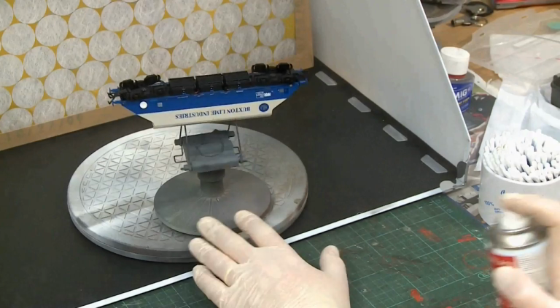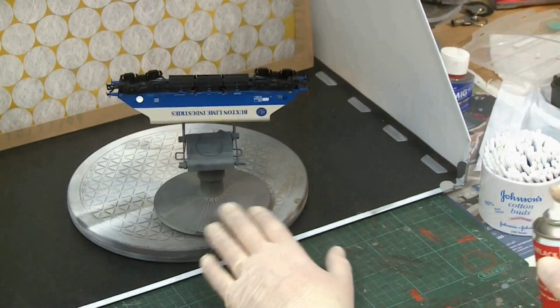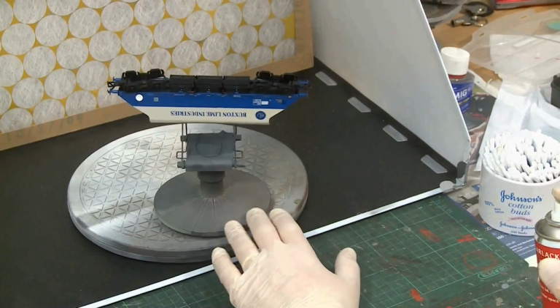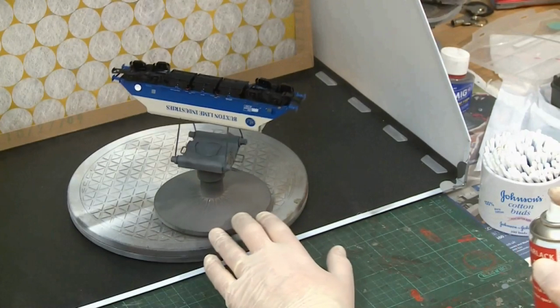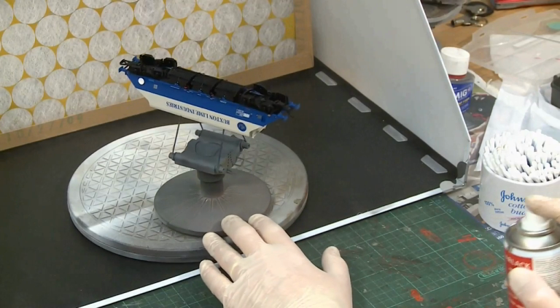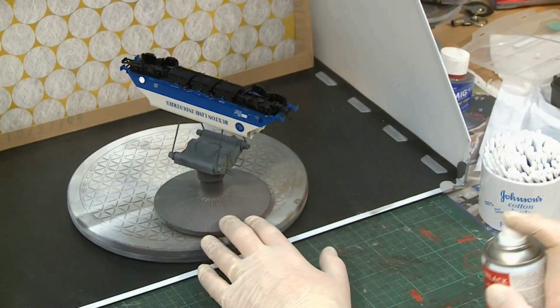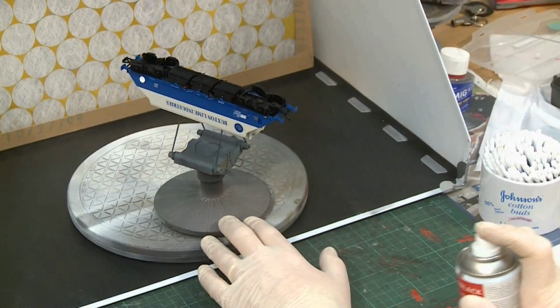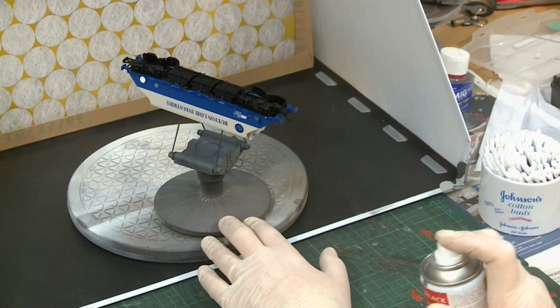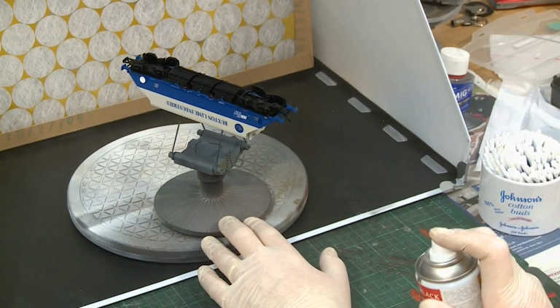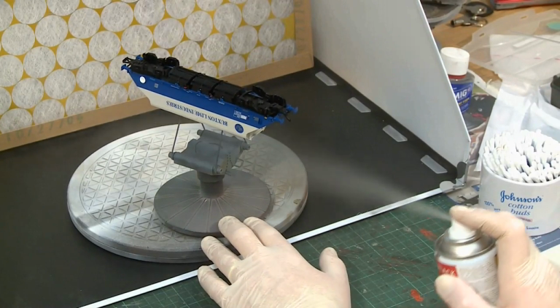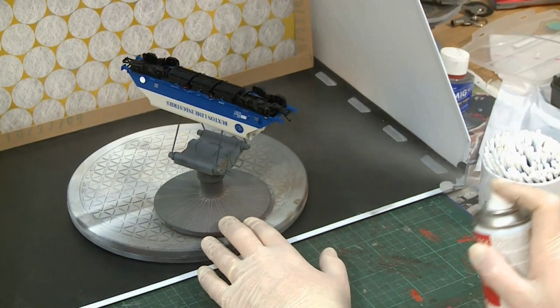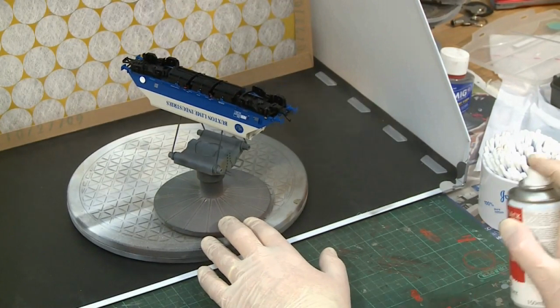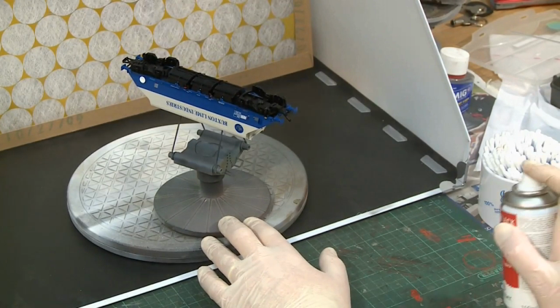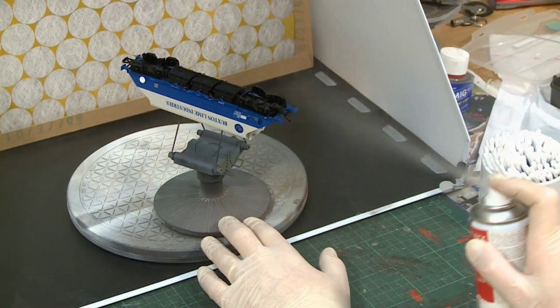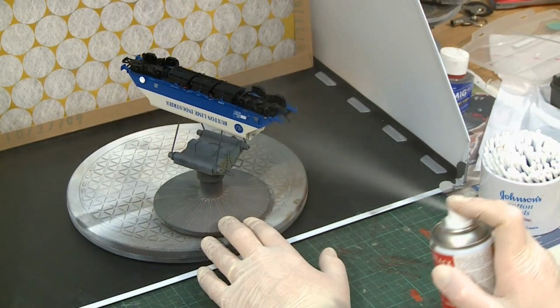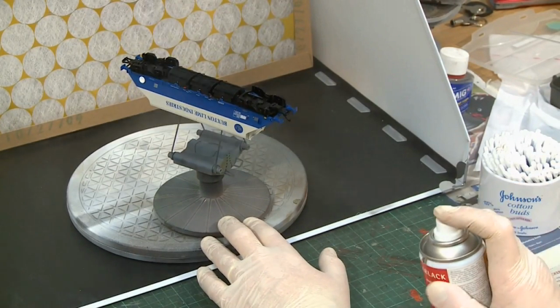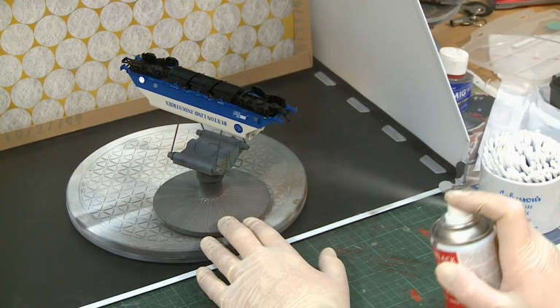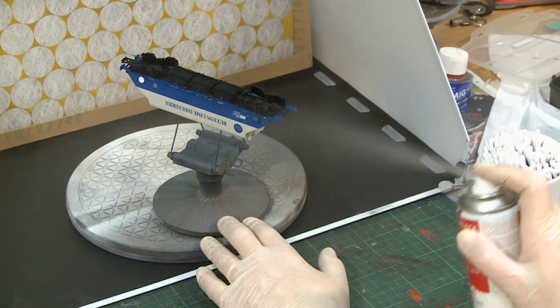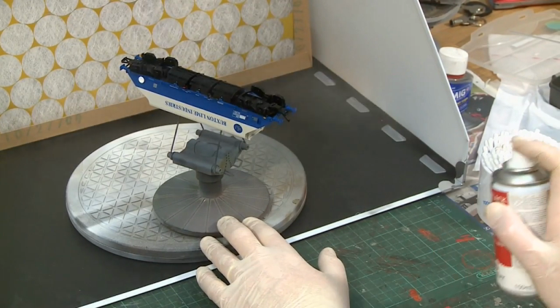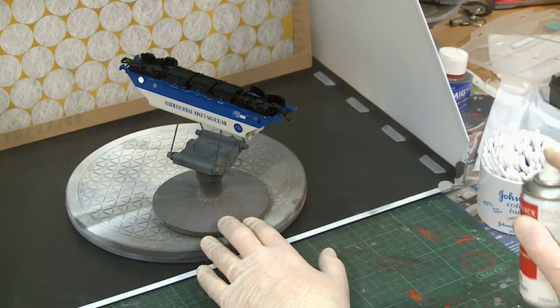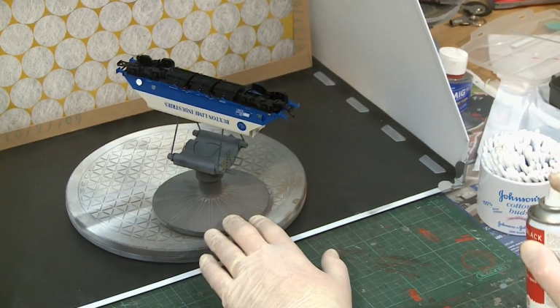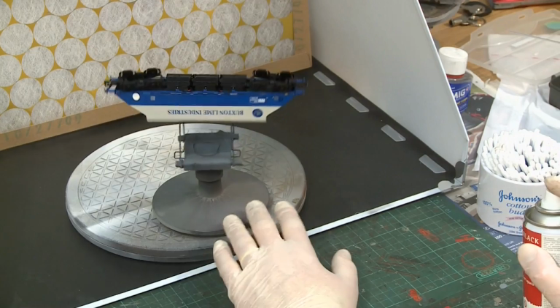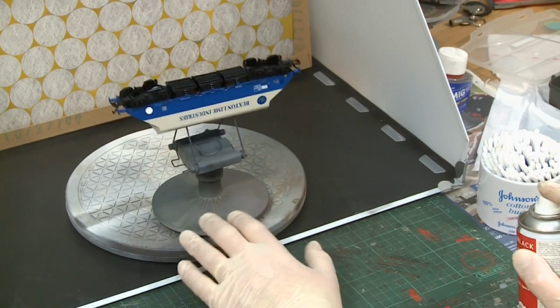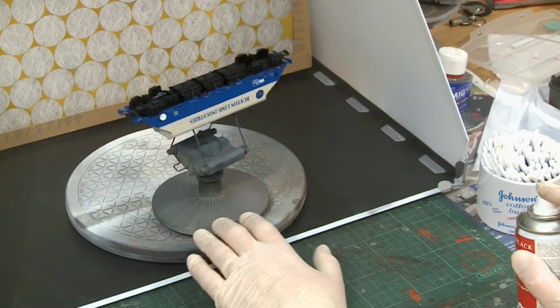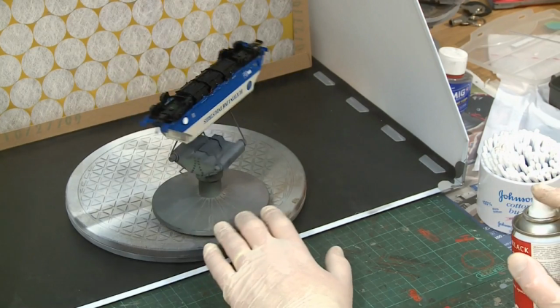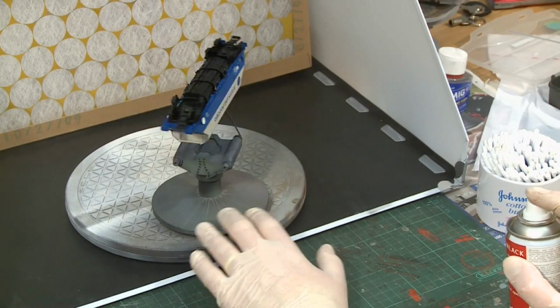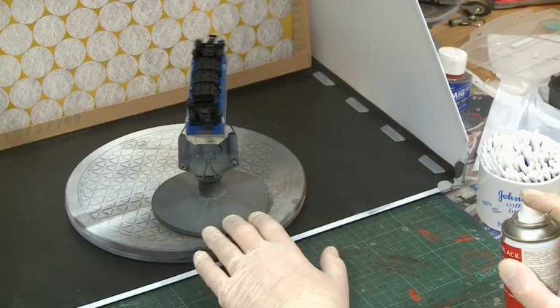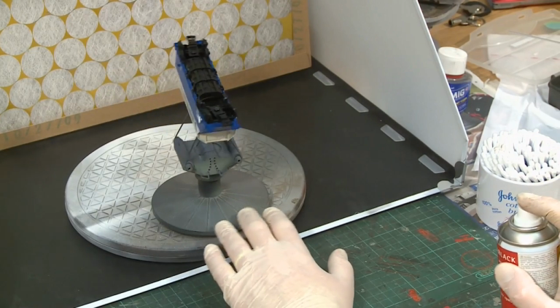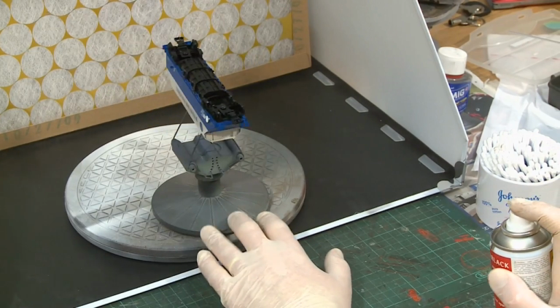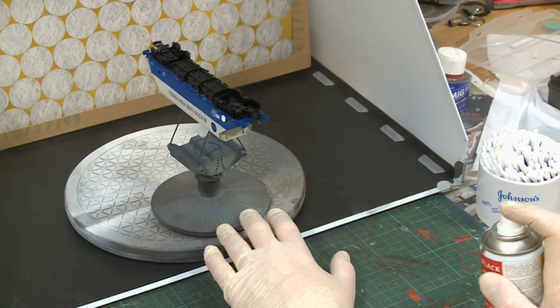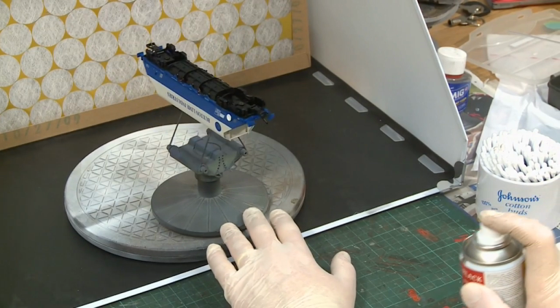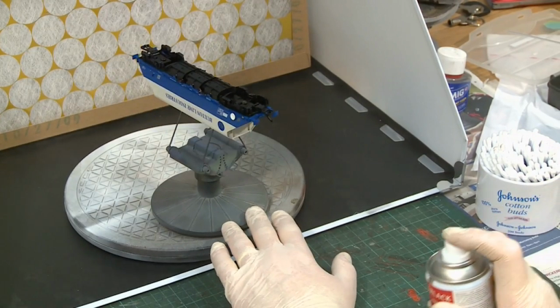Leave the varnish to cure fully for at least six hours, depending on your chosen formula.